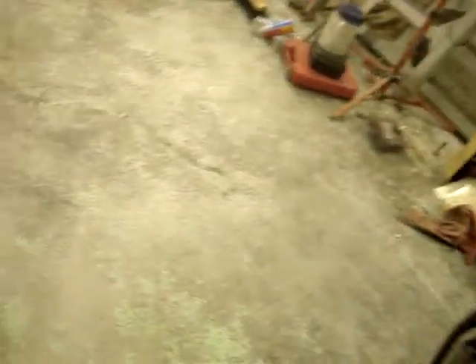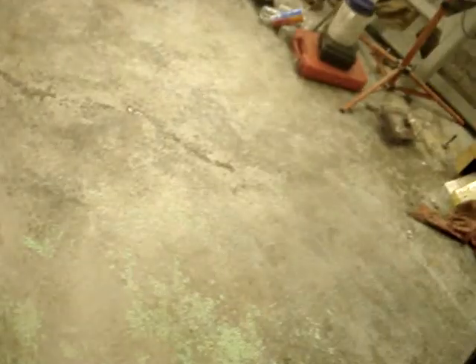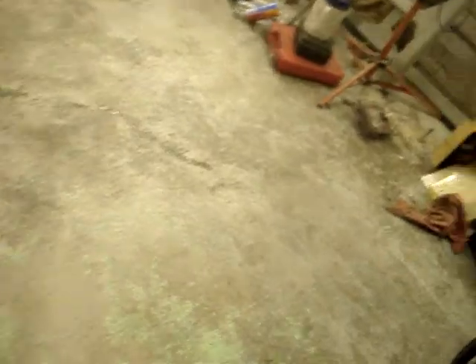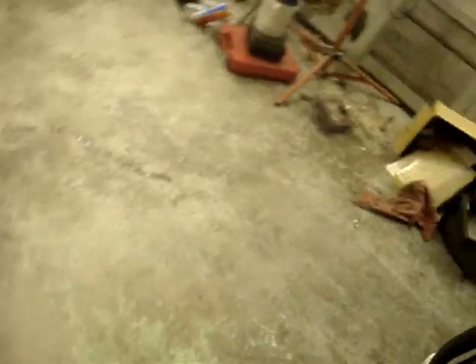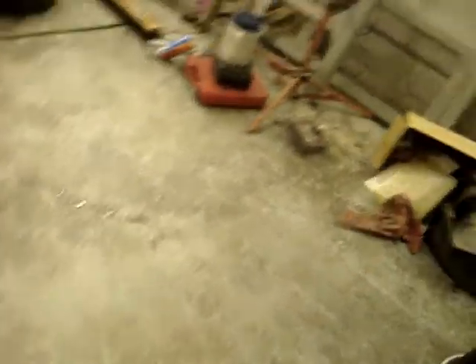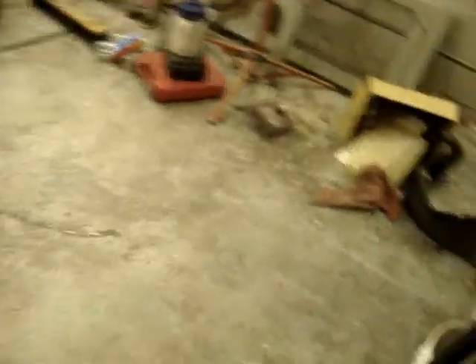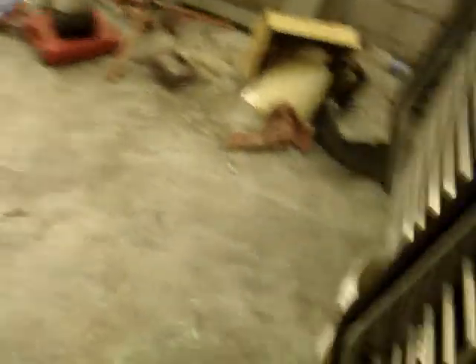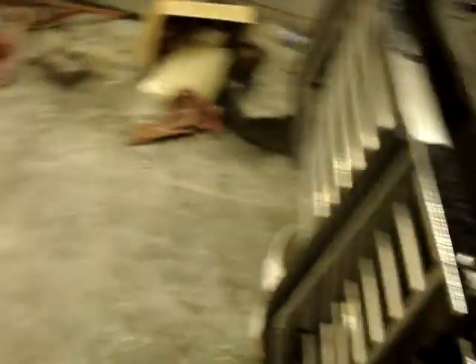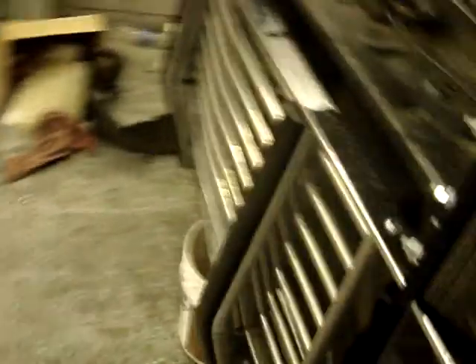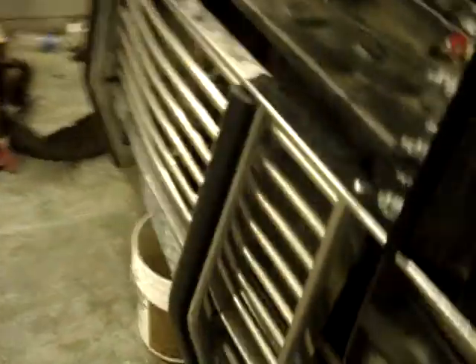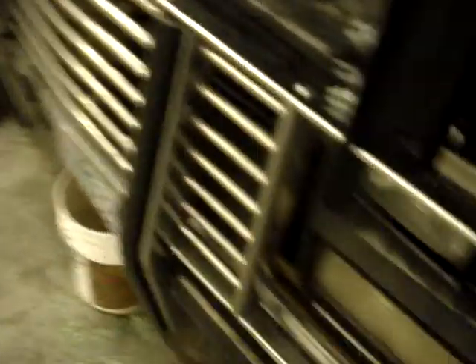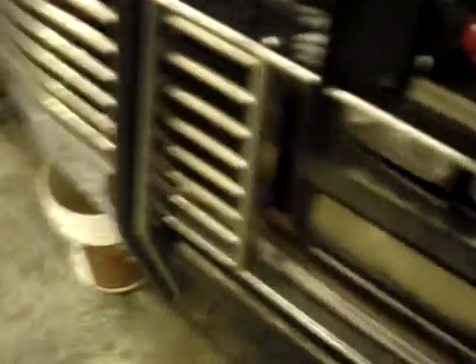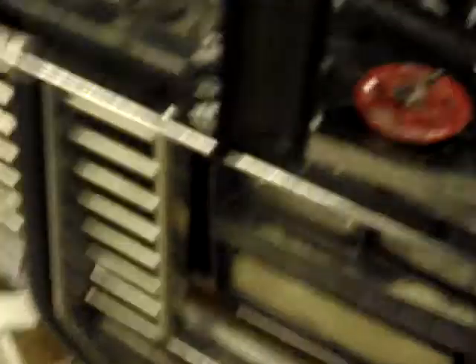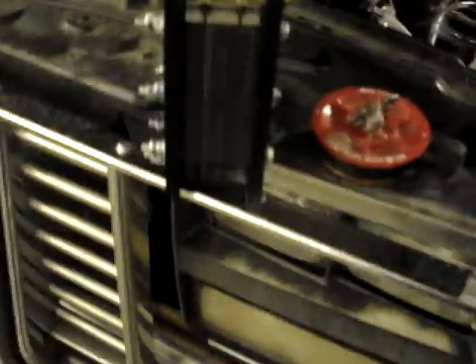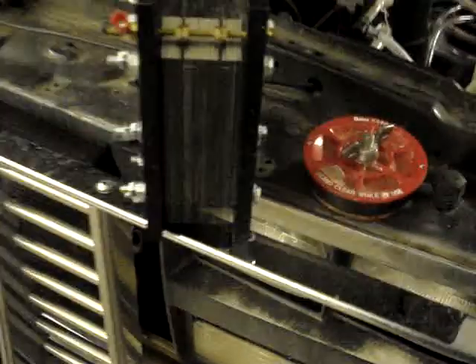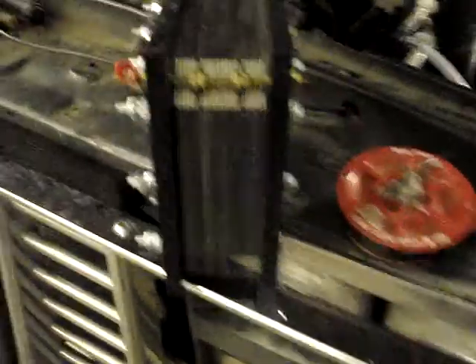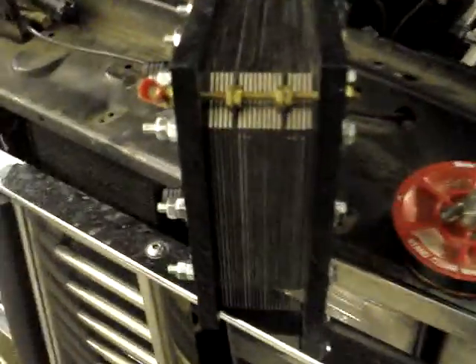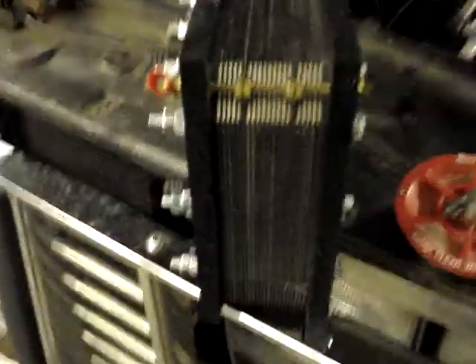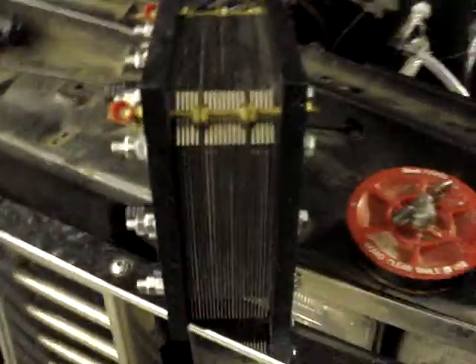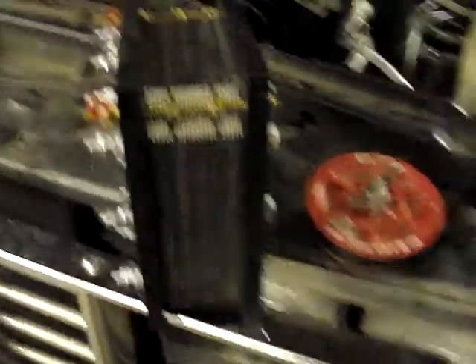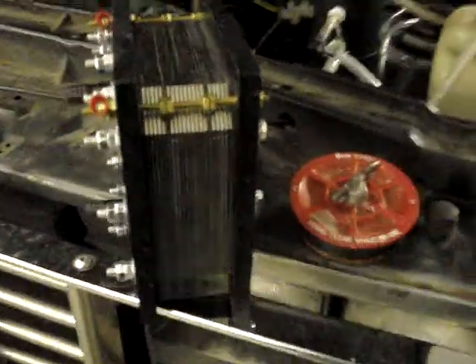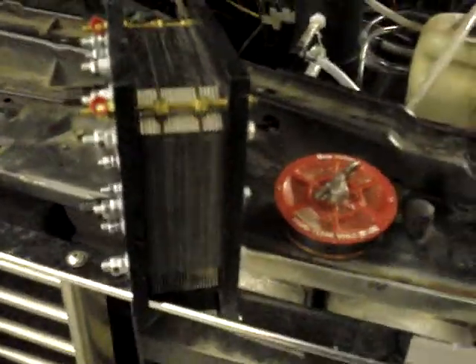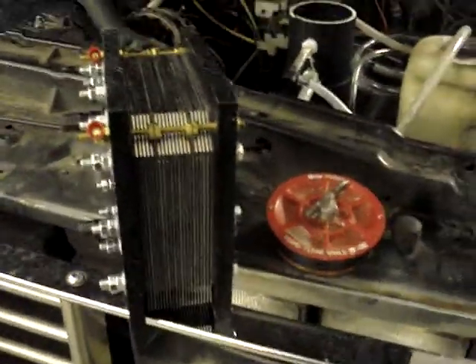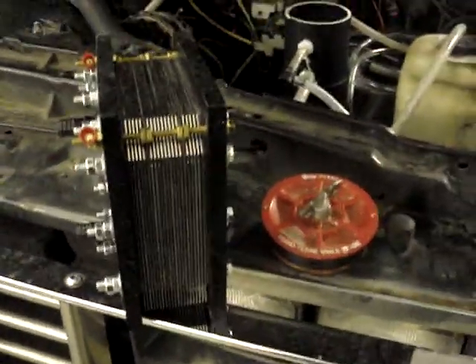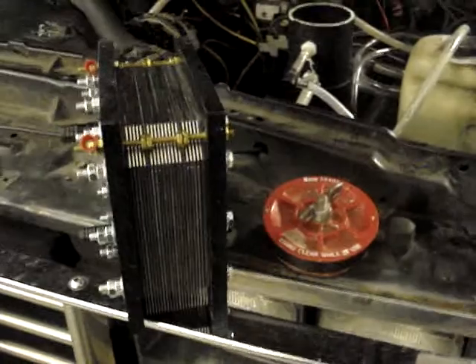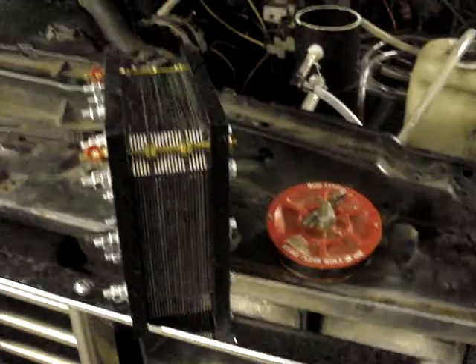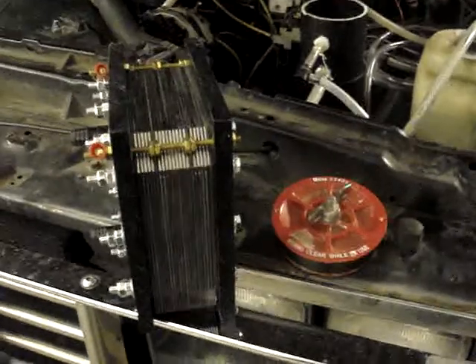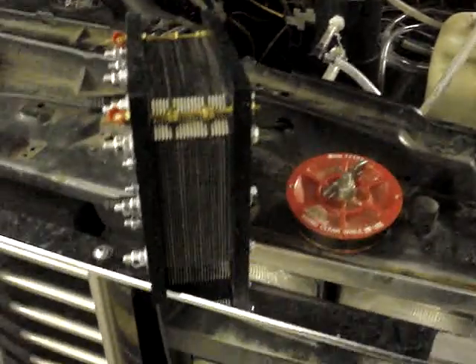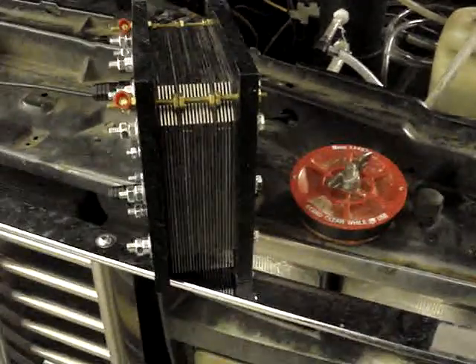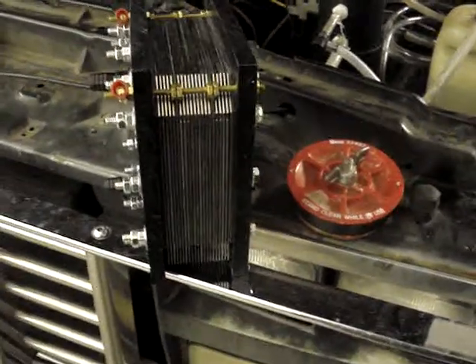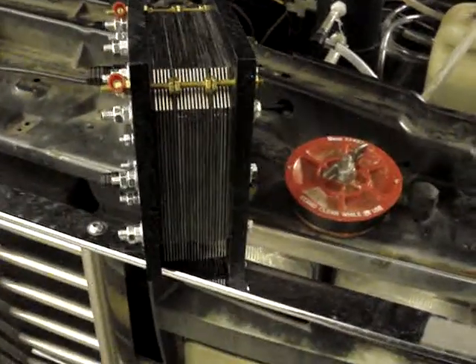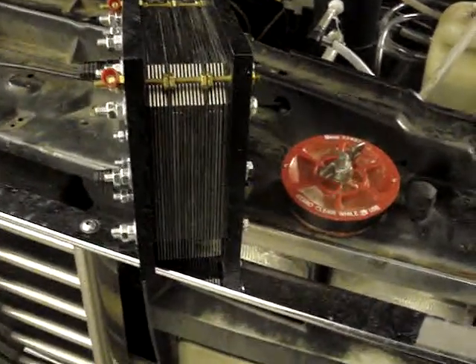Bubblers and flashback arrestors are in process. Also, the plans to build these cells are being compiled and will be put in a PDF.